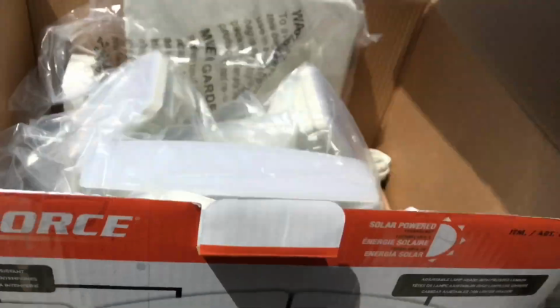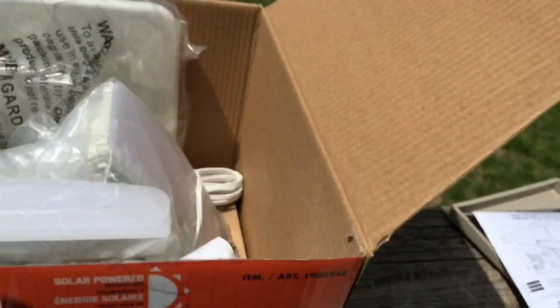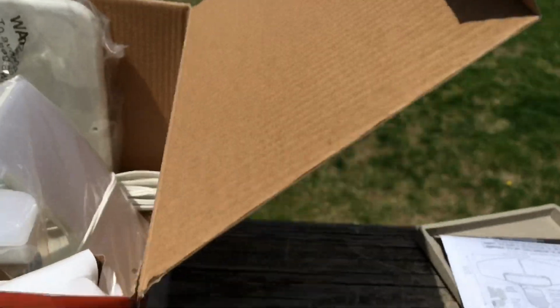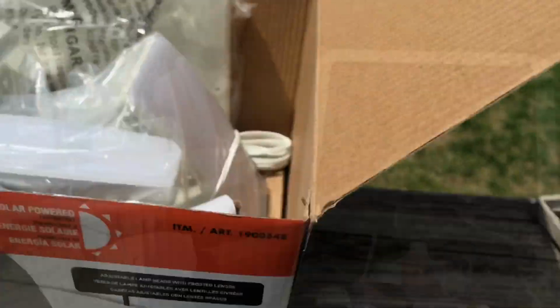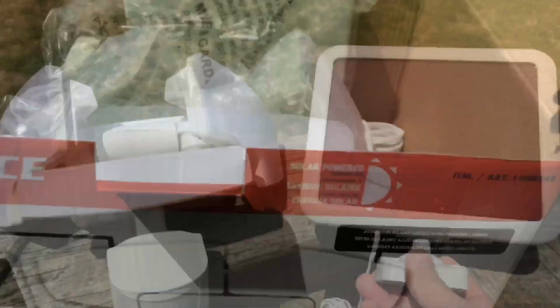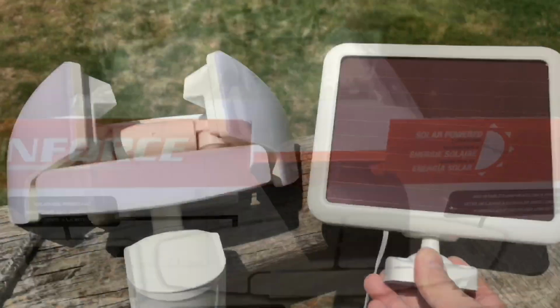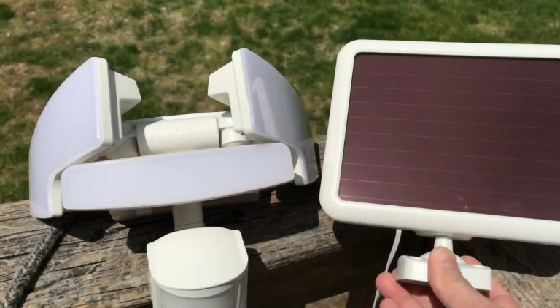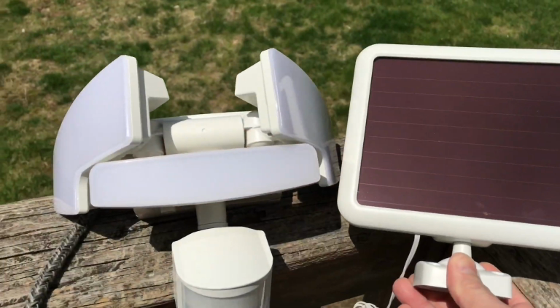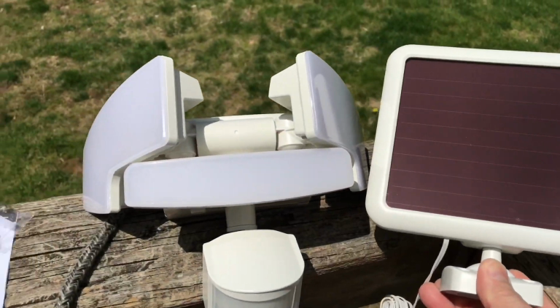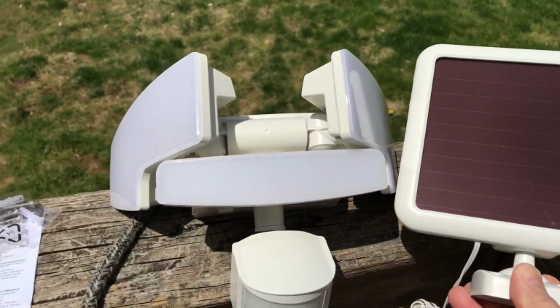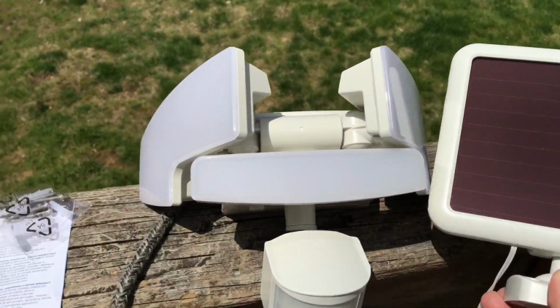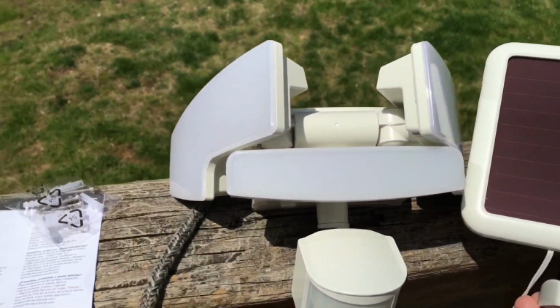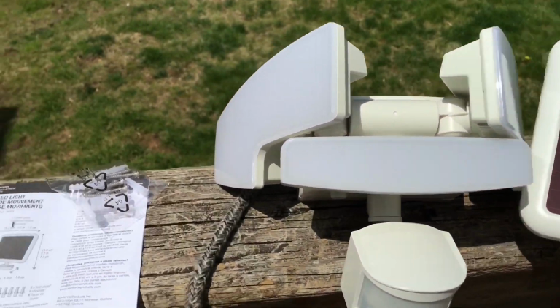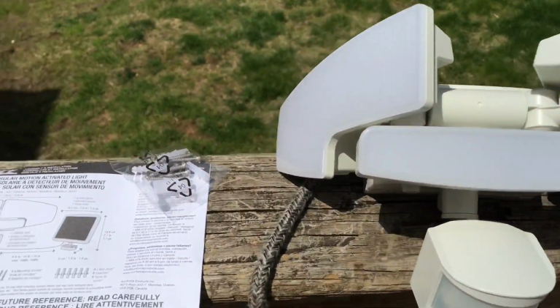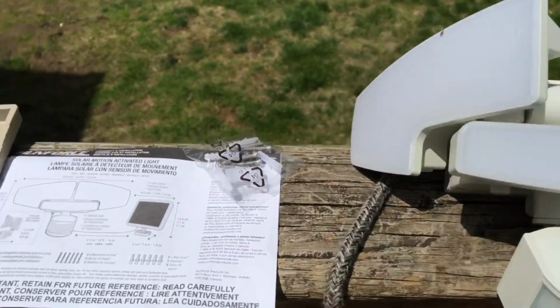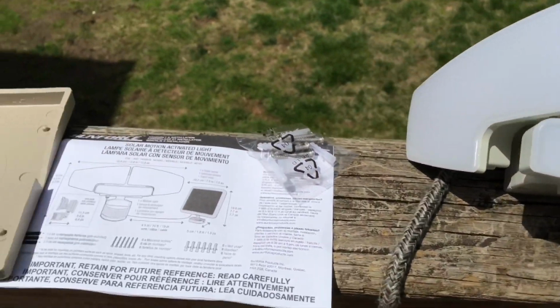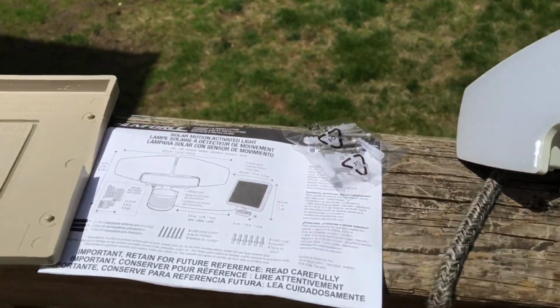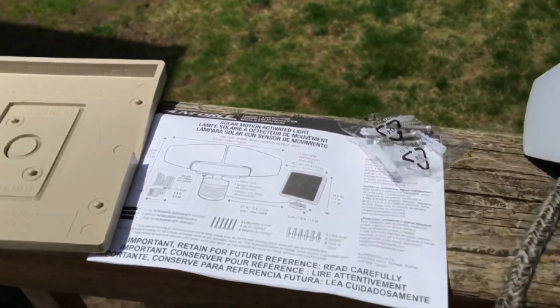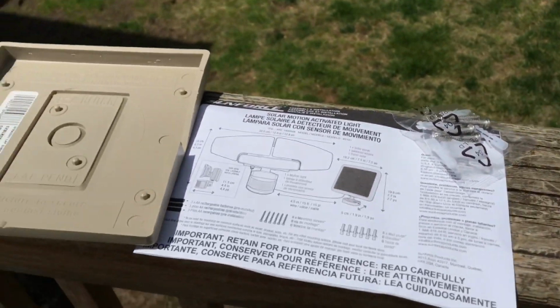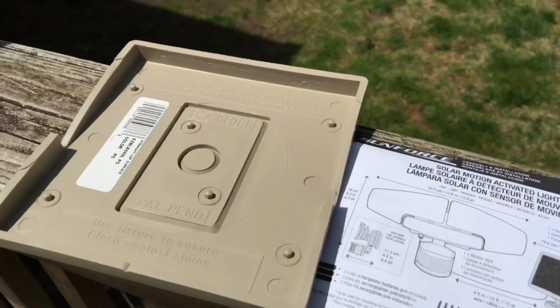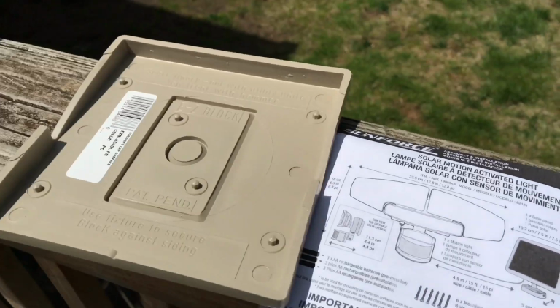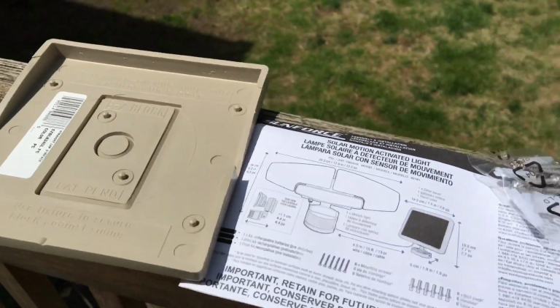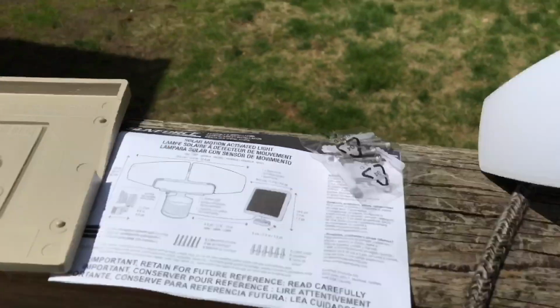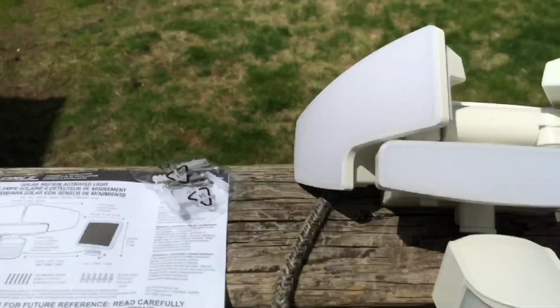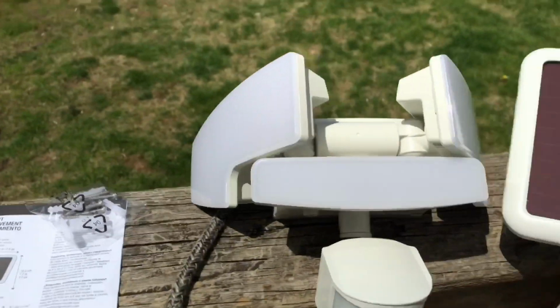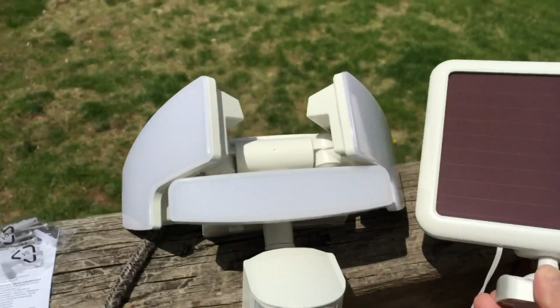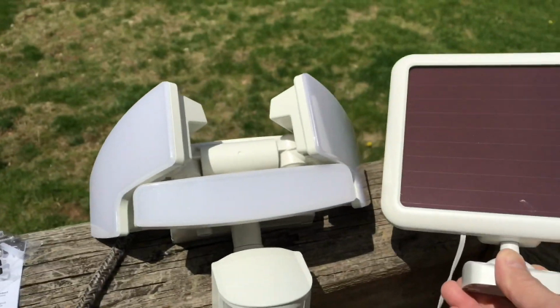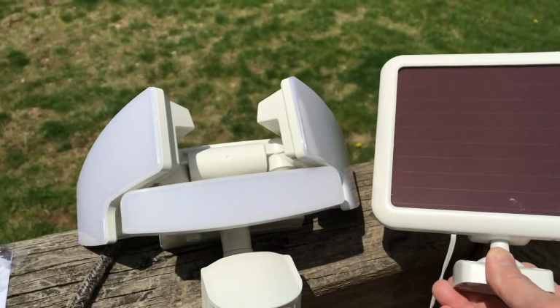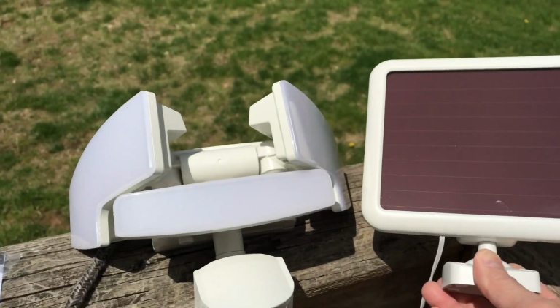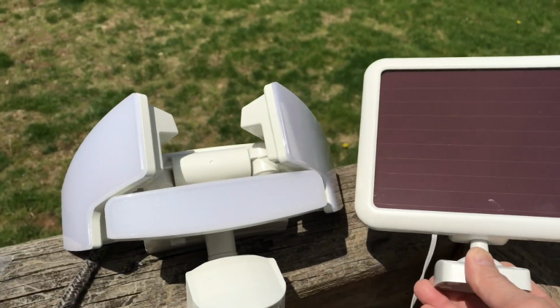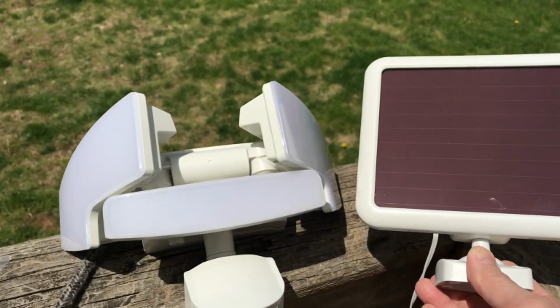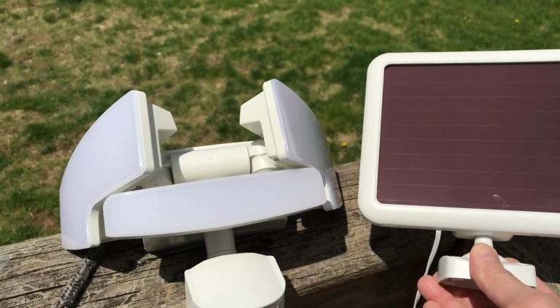There you go, fully unboxed. Let's get installing.